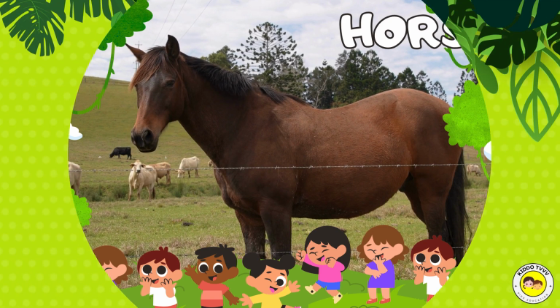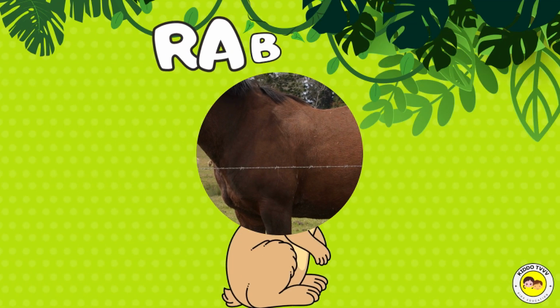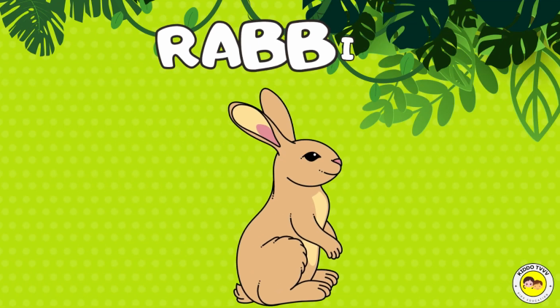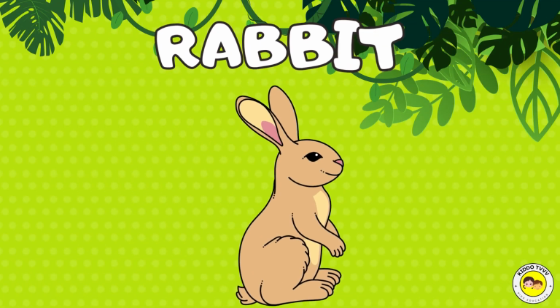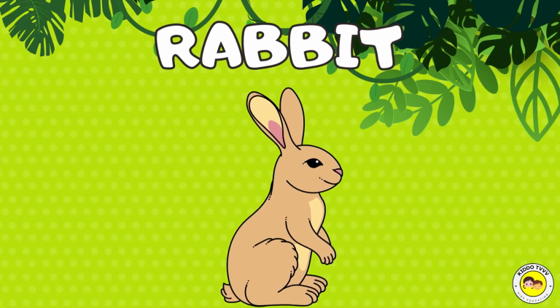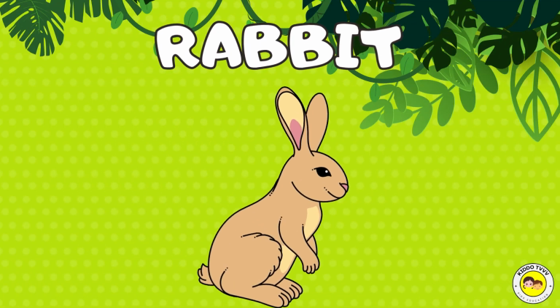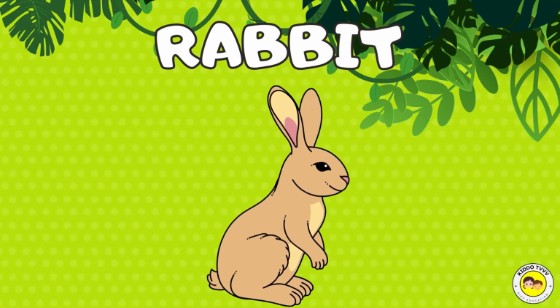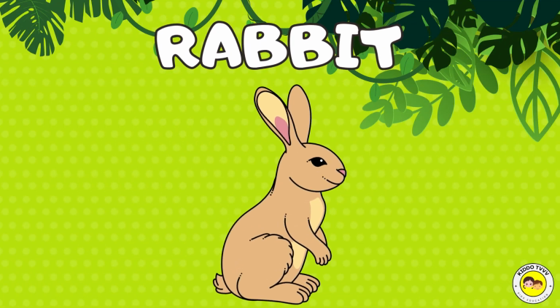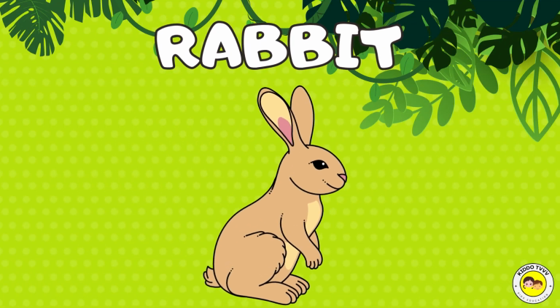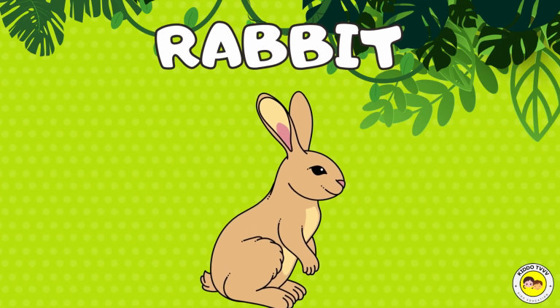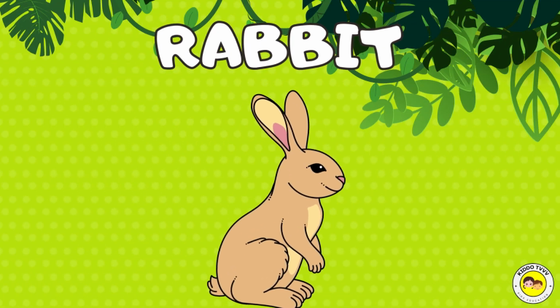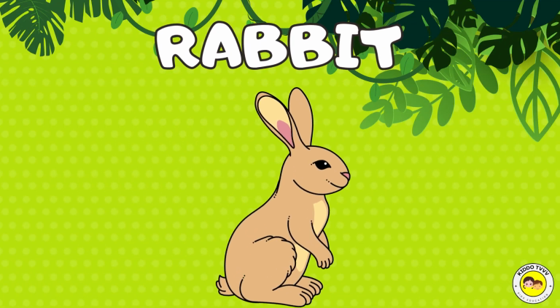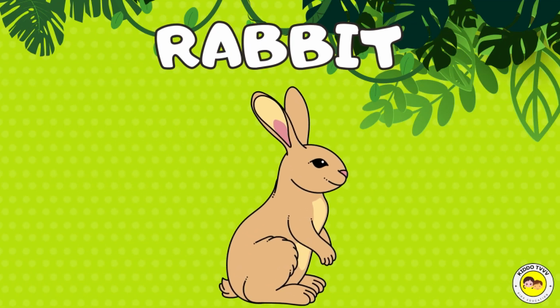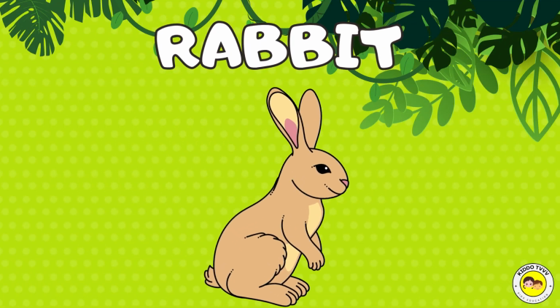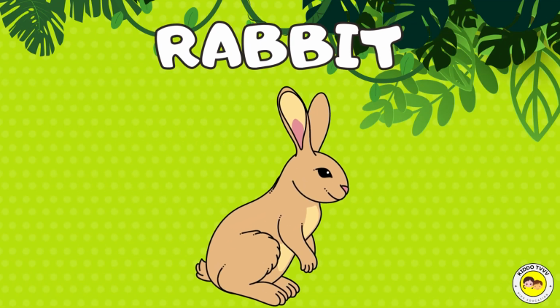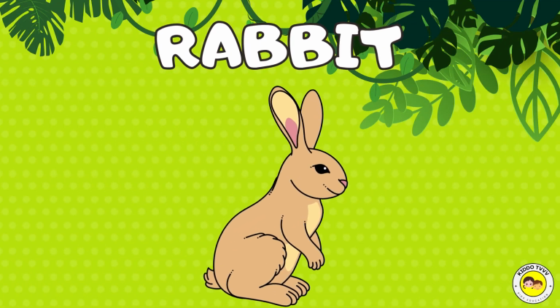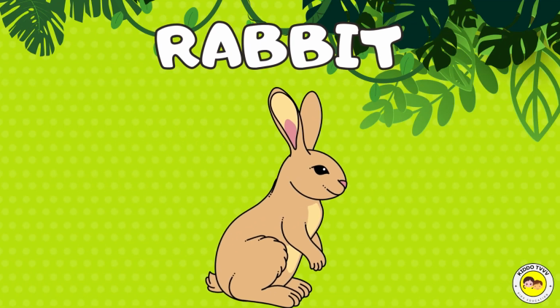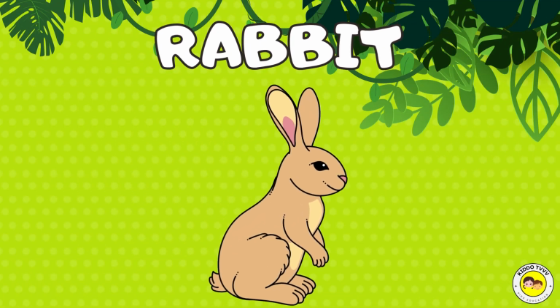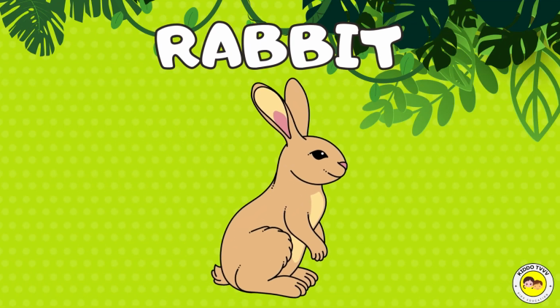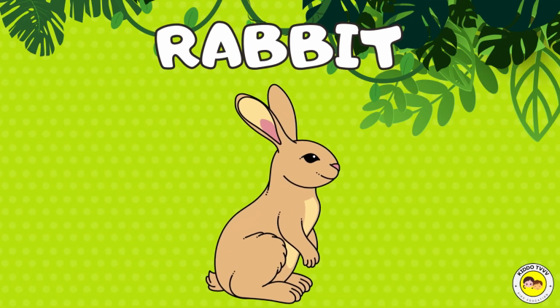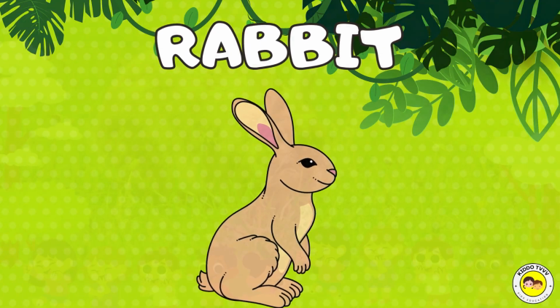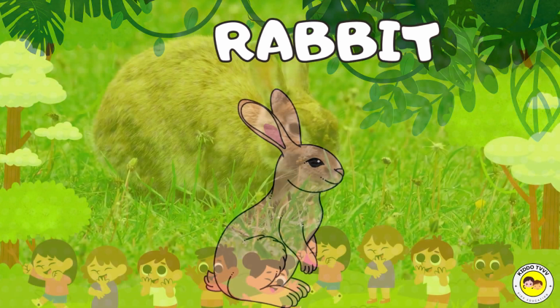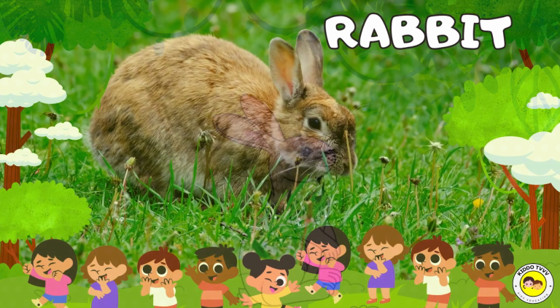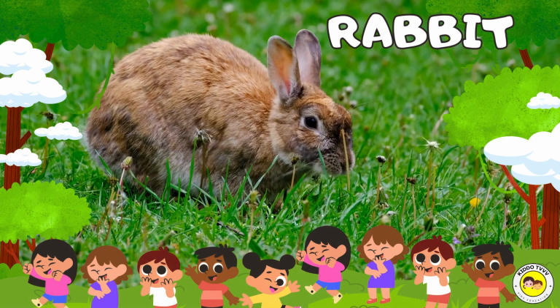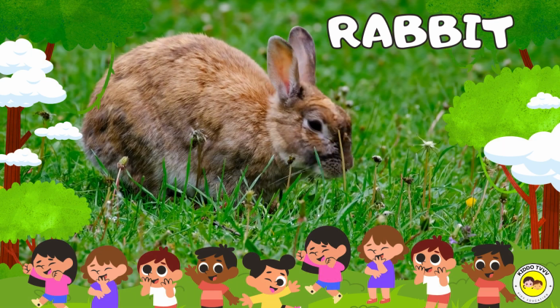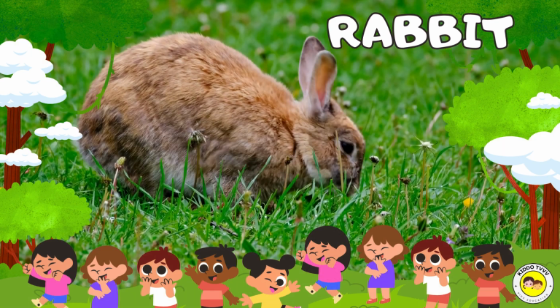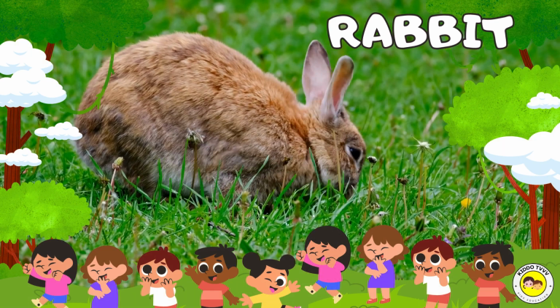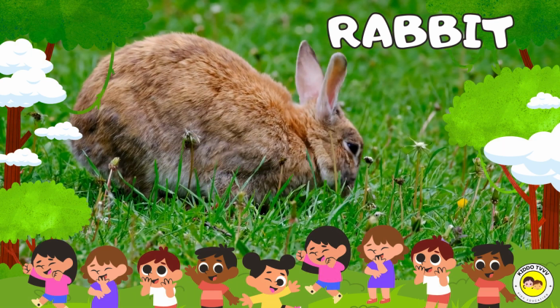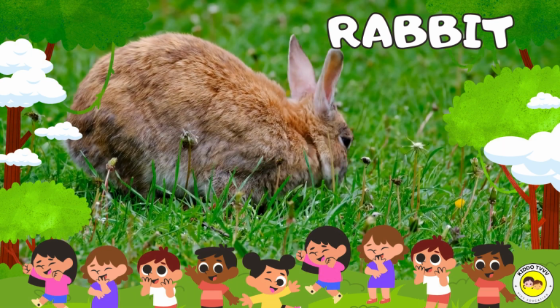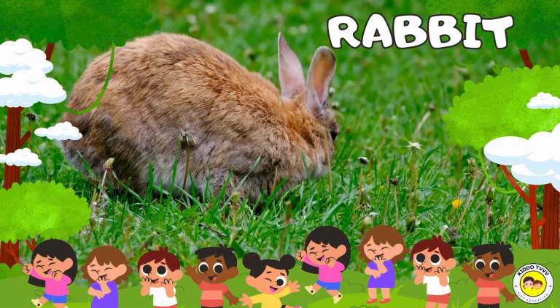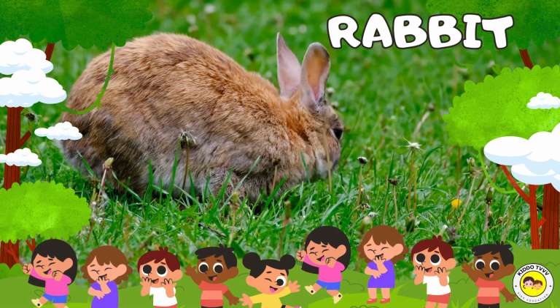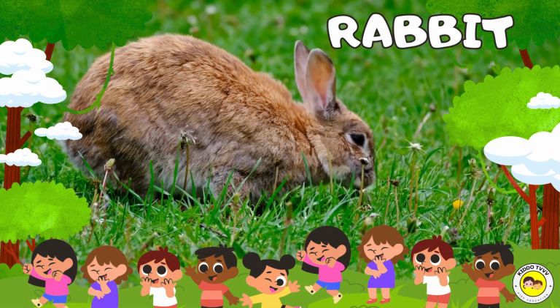Hey, I'm a rabbit! Rabbit! Hey, I'm a rabbit! Rabbit!